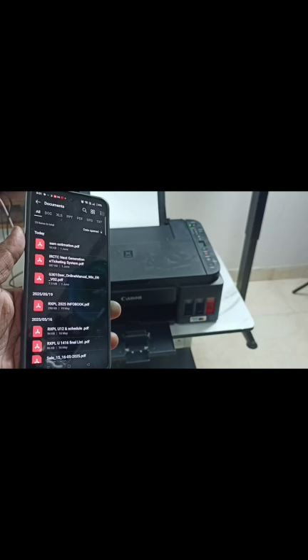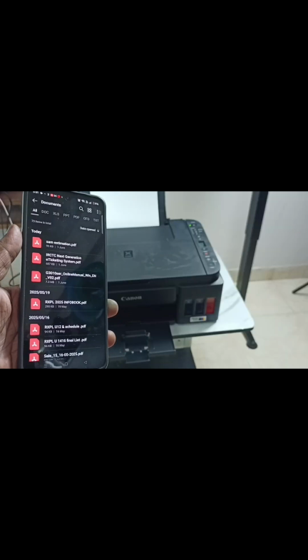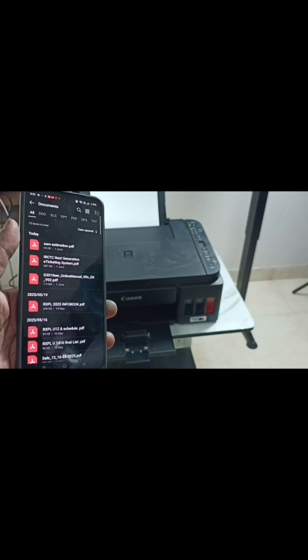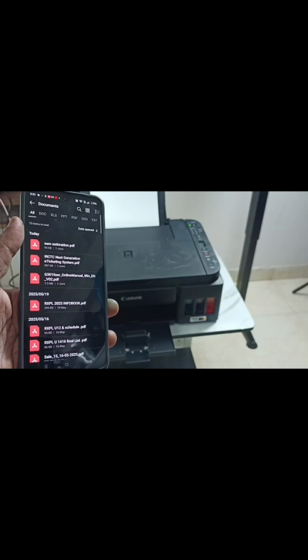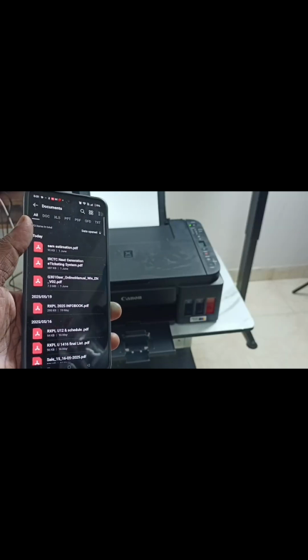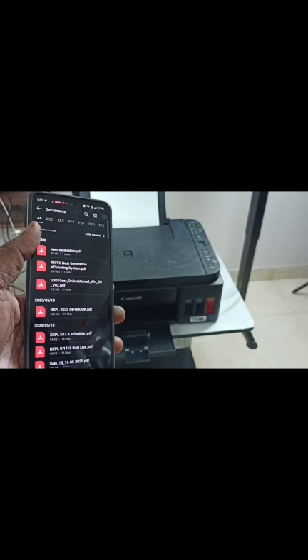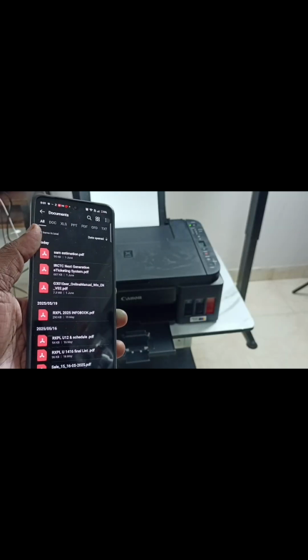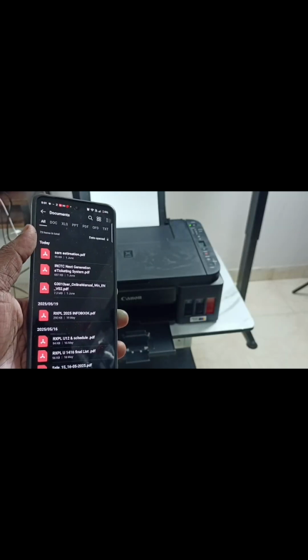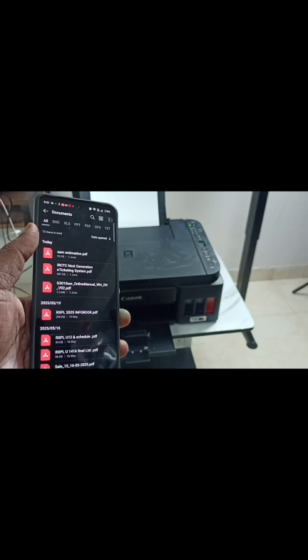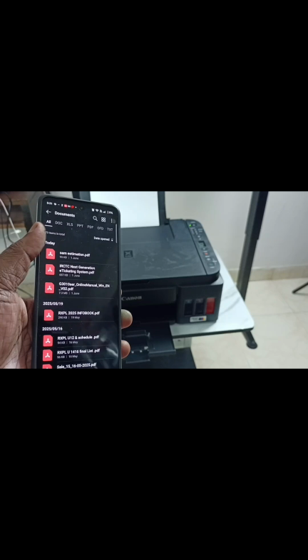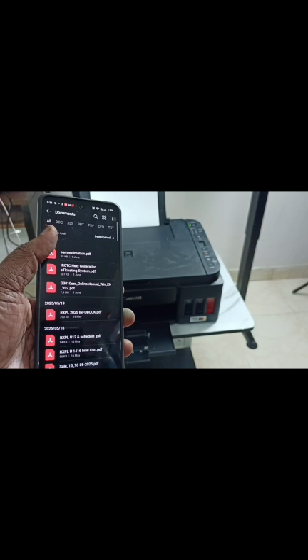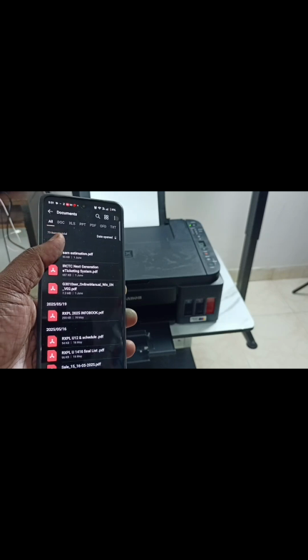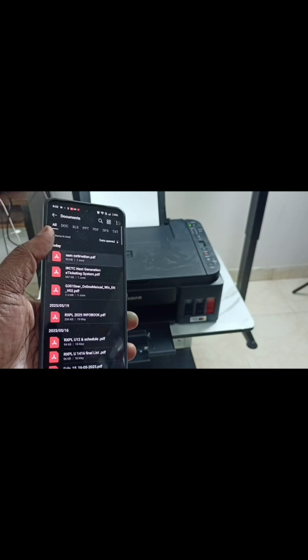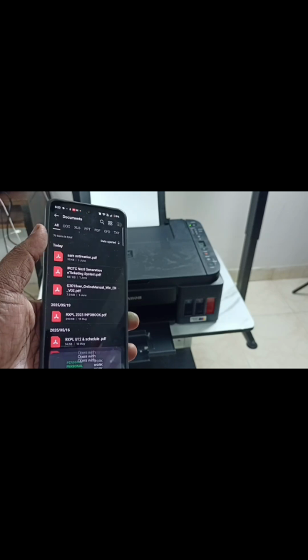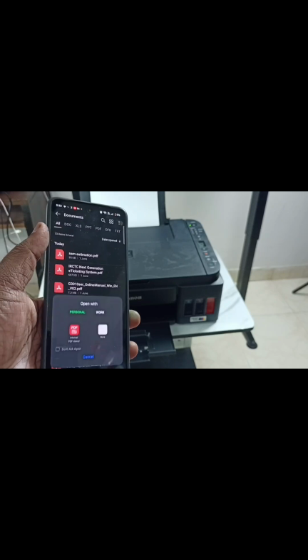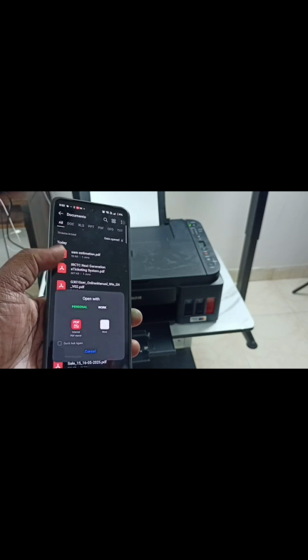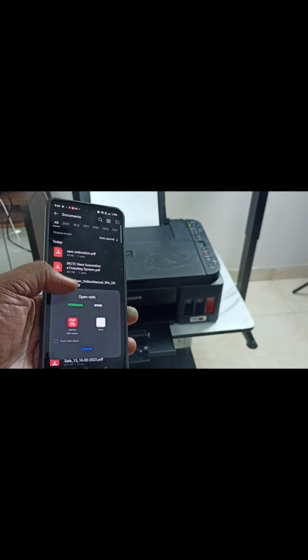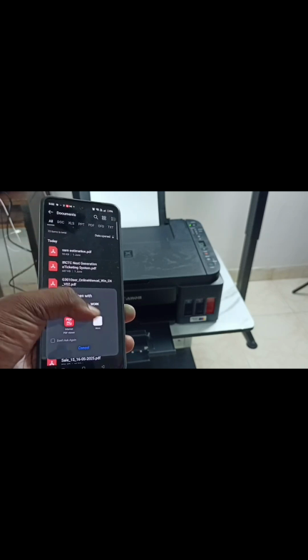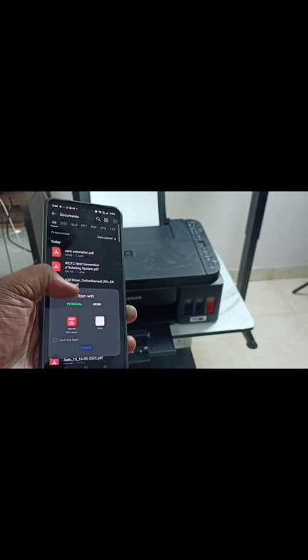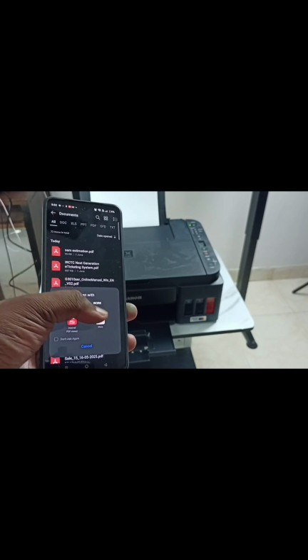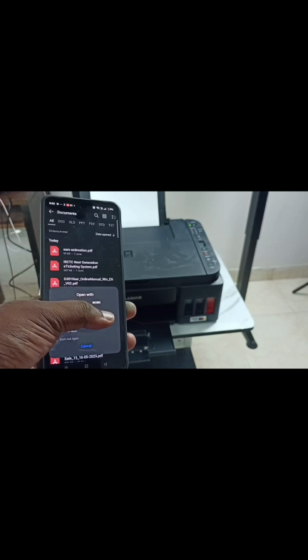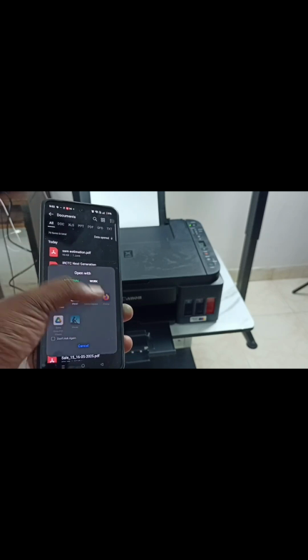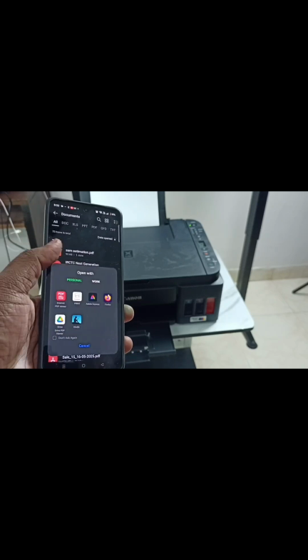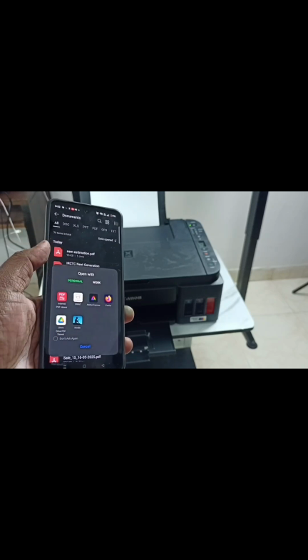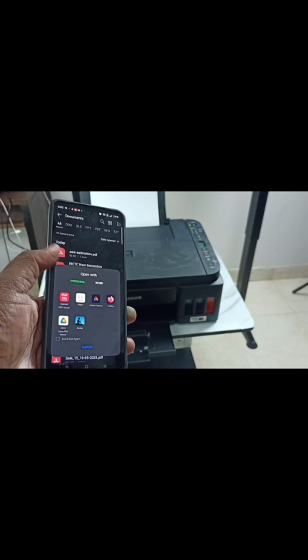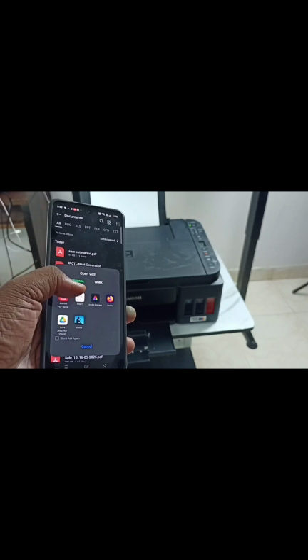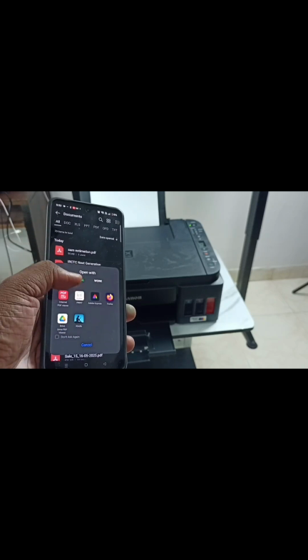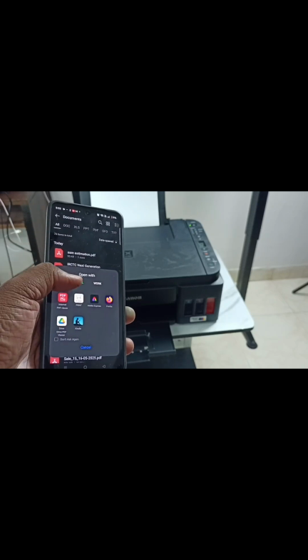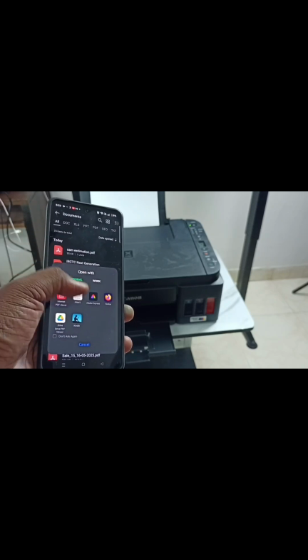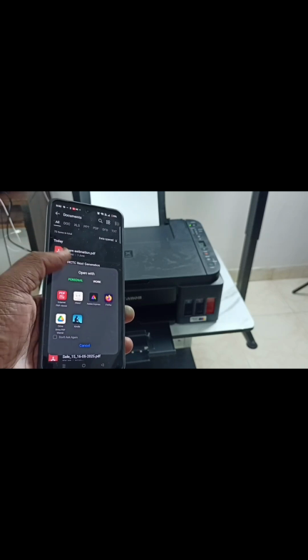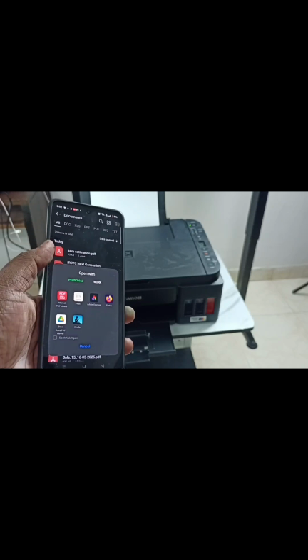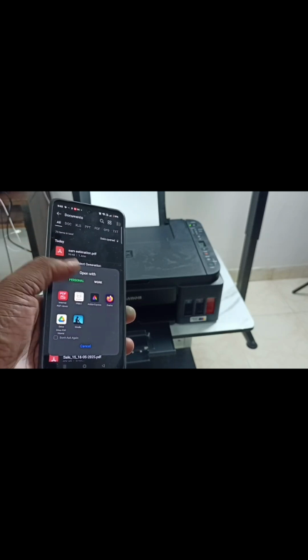Let me select a file in the phone. Let me select this video file. Then tap on more, and open with the Canon Print app.